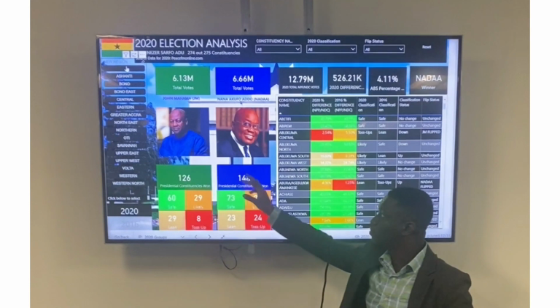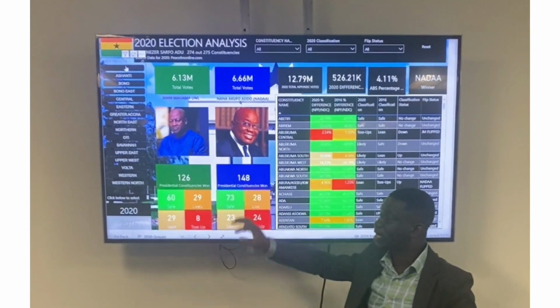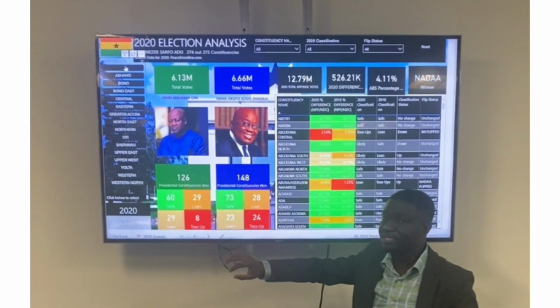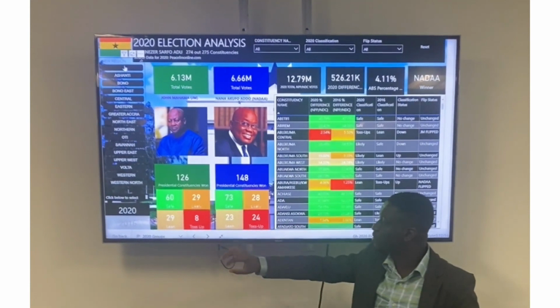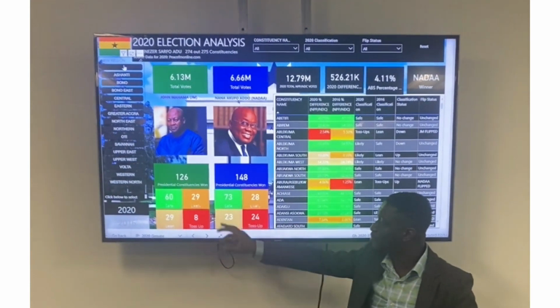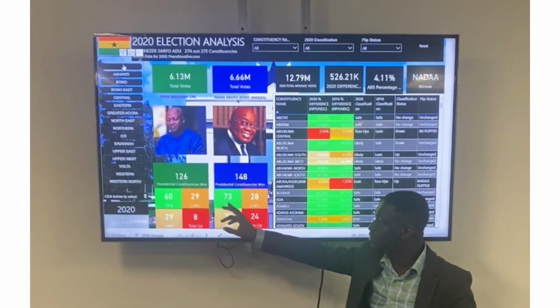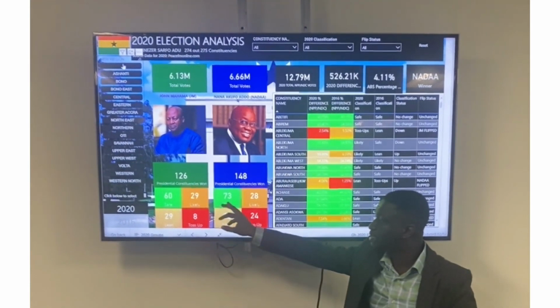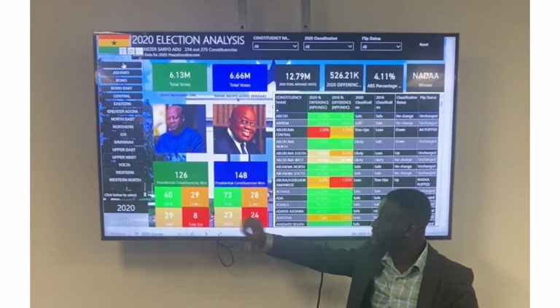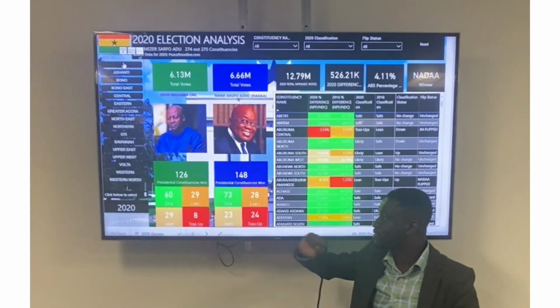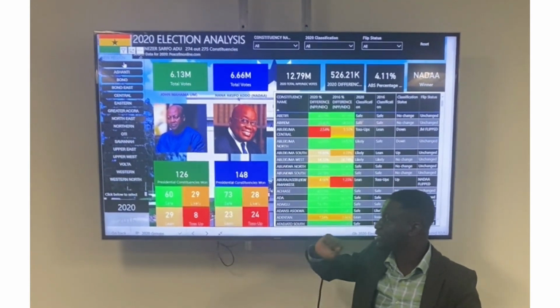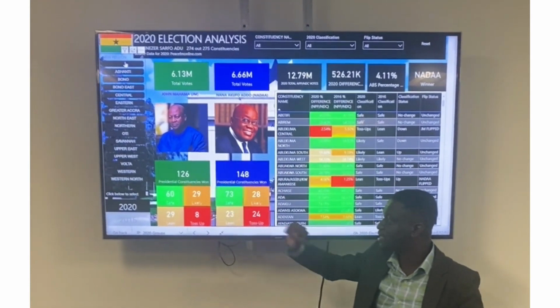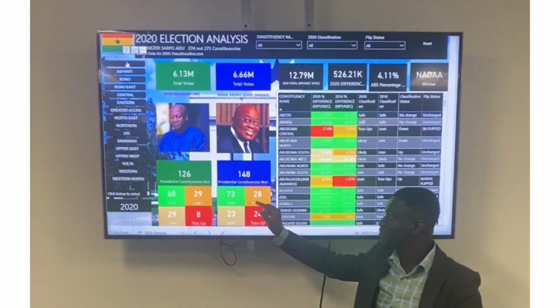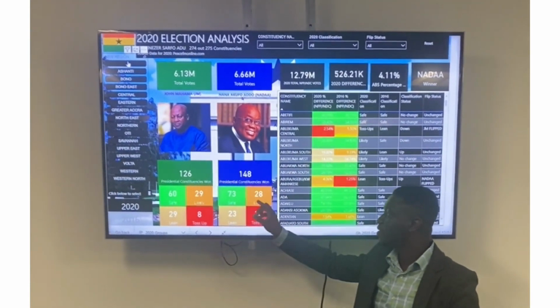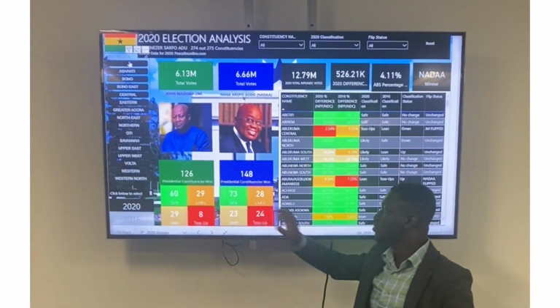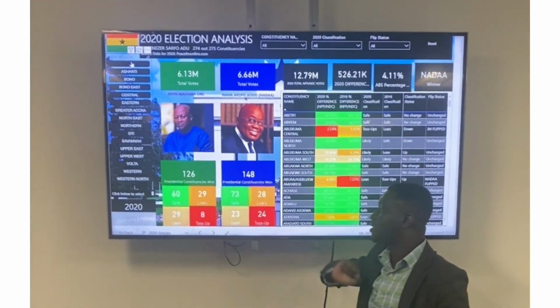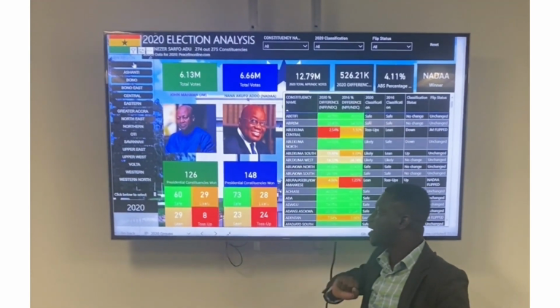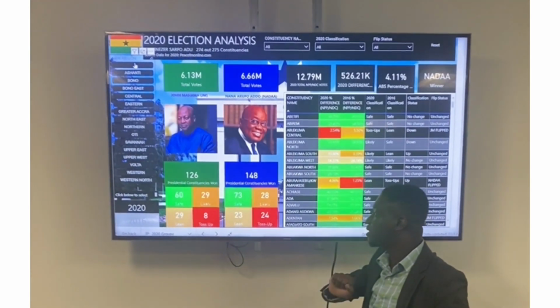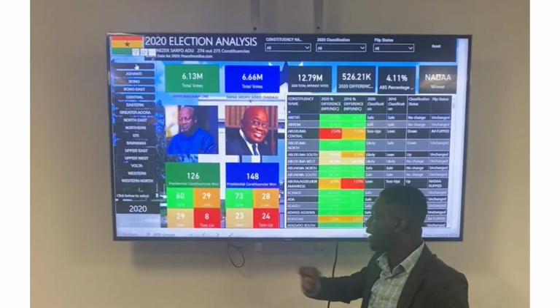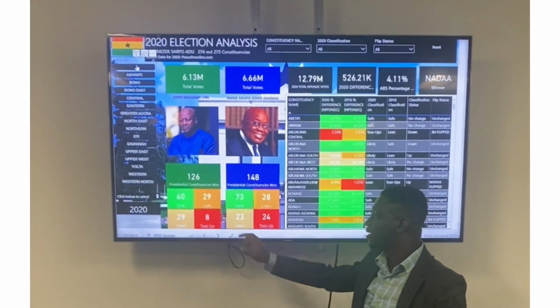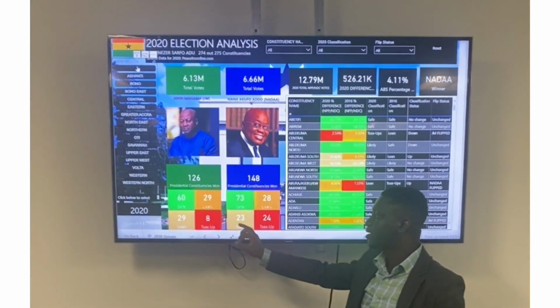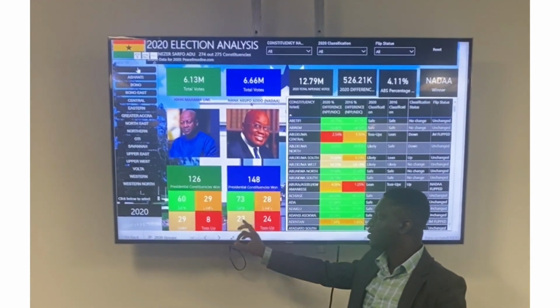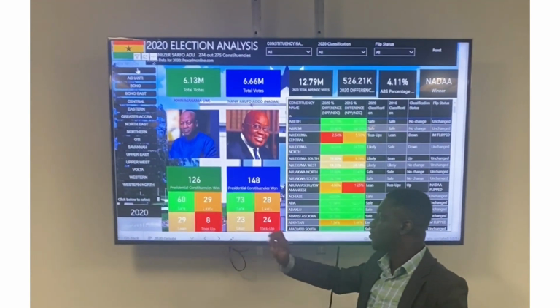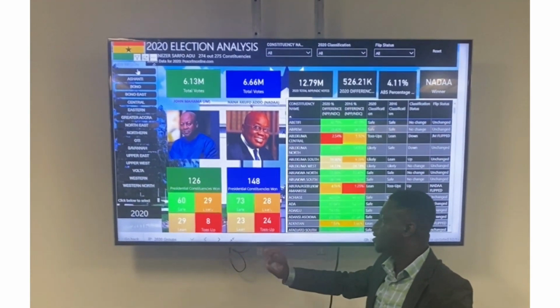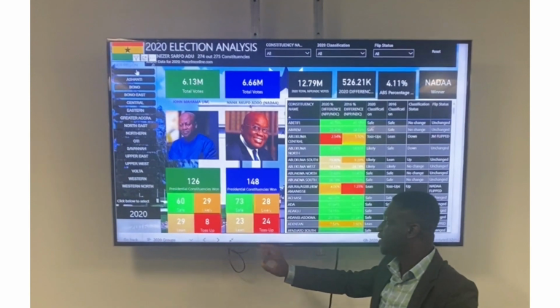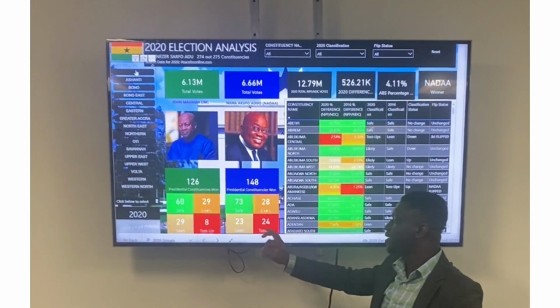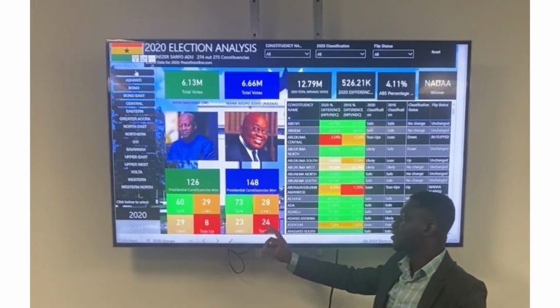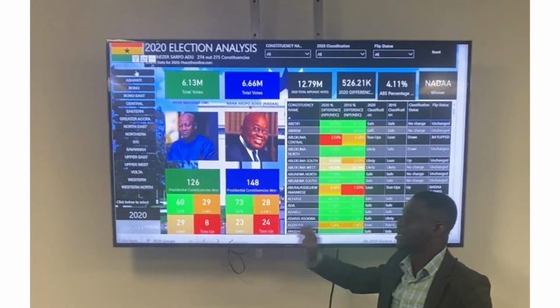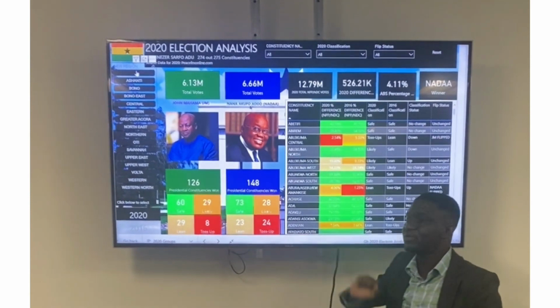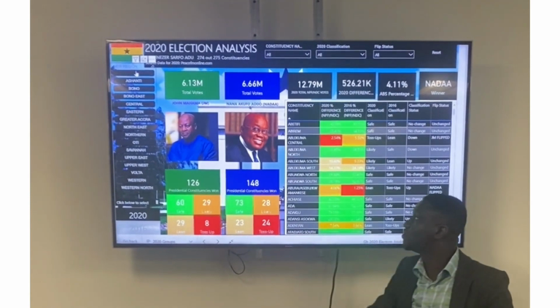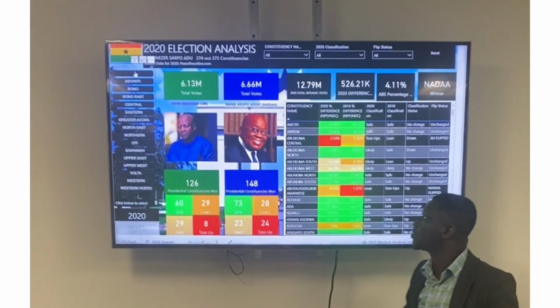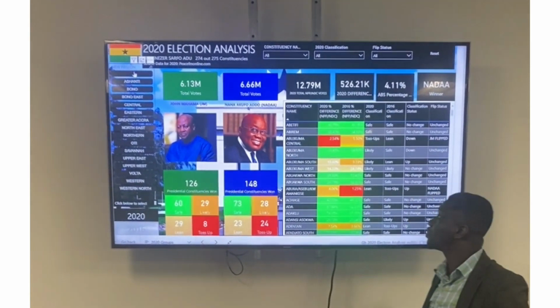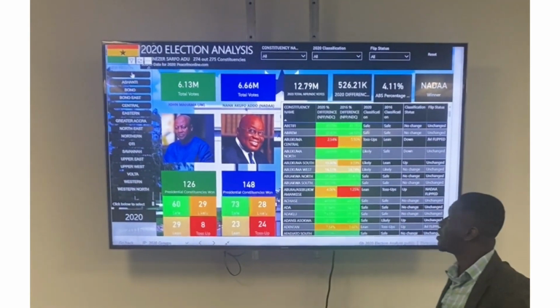For candidate Akufo-Addo, there are 73 safe, 28 likely, 23 lean, and 24 toss-ups — giving him a total of 148 constituencies won.